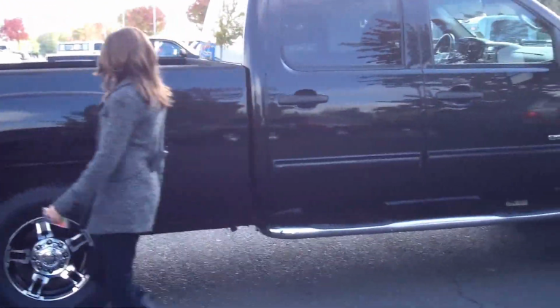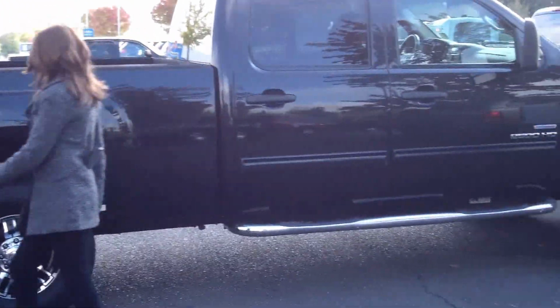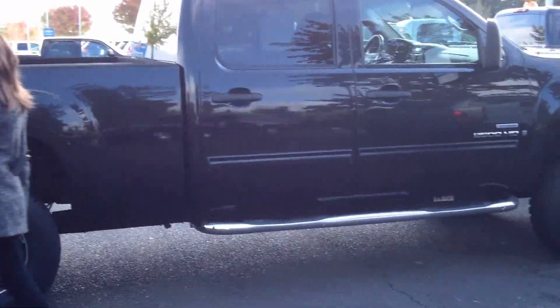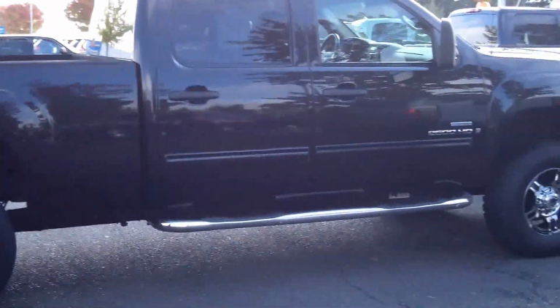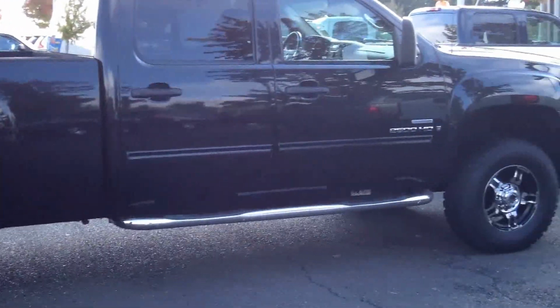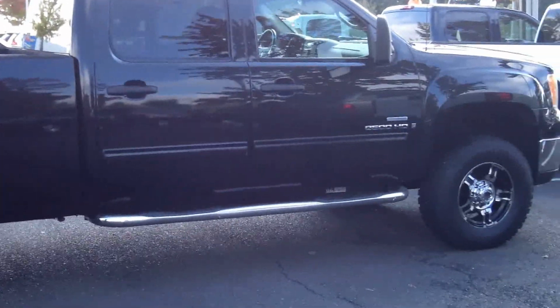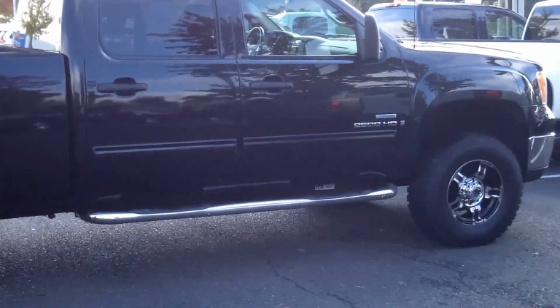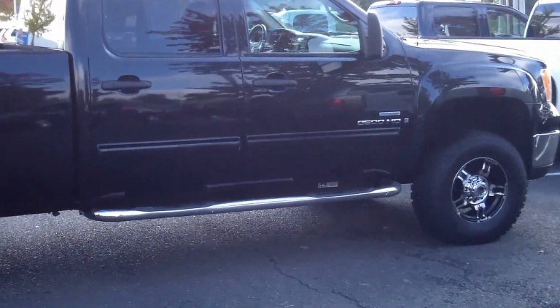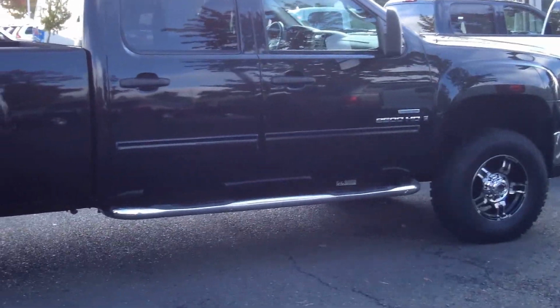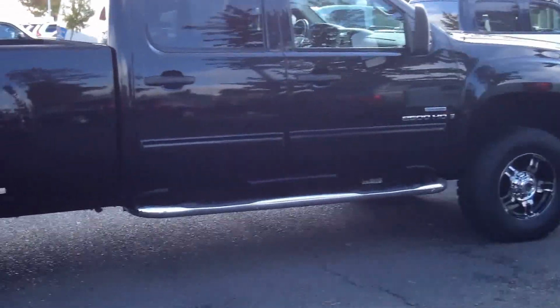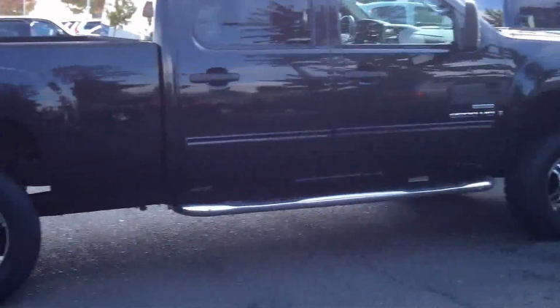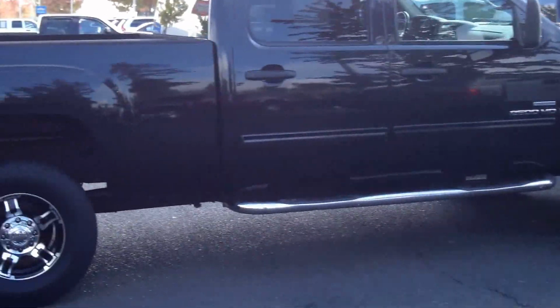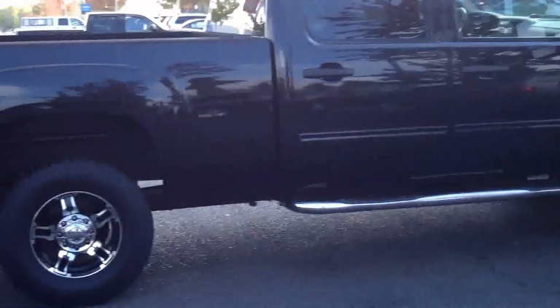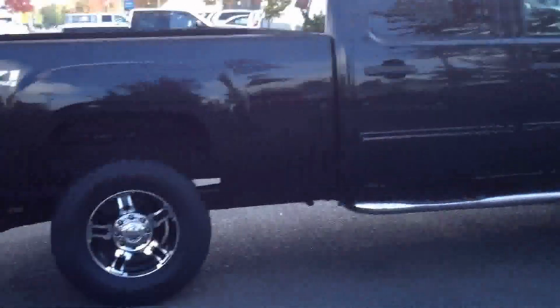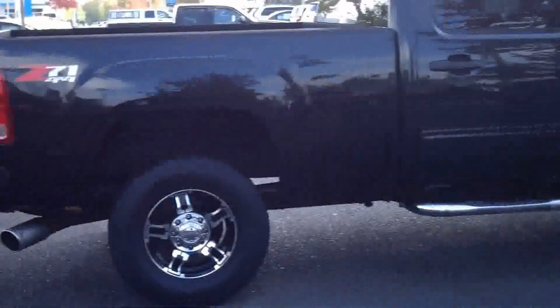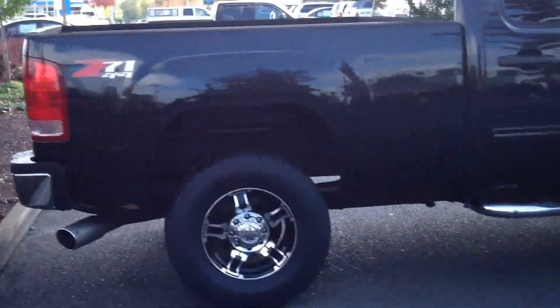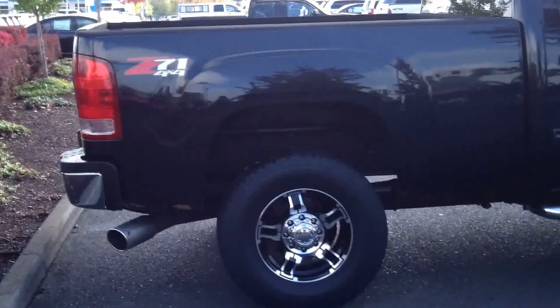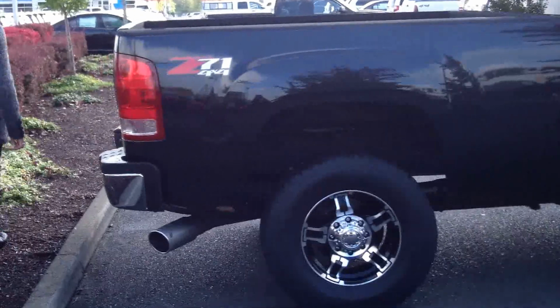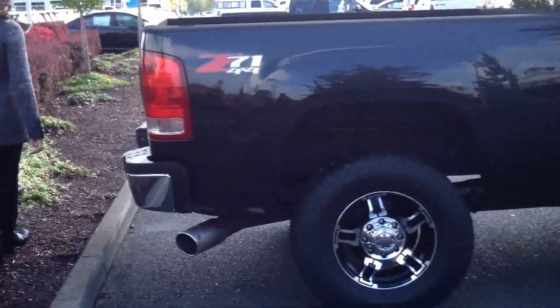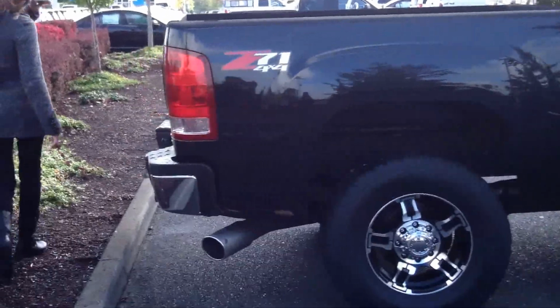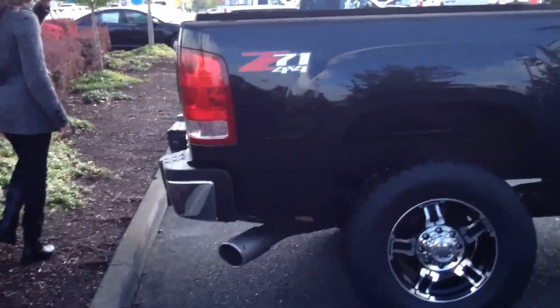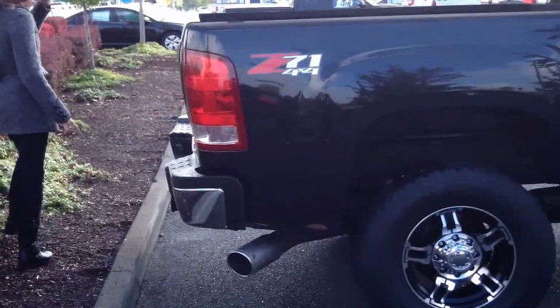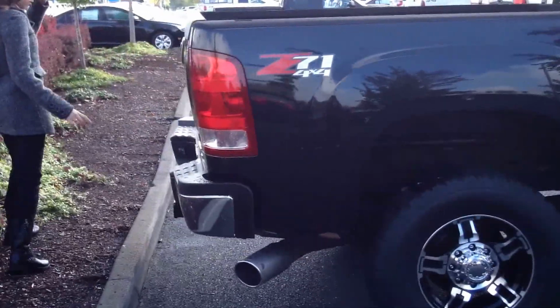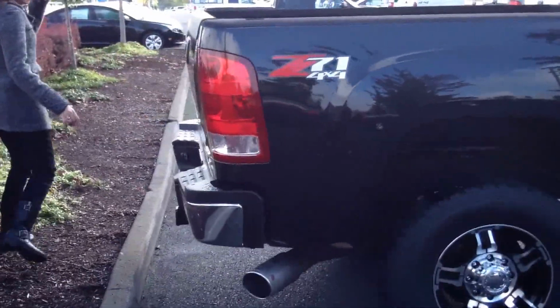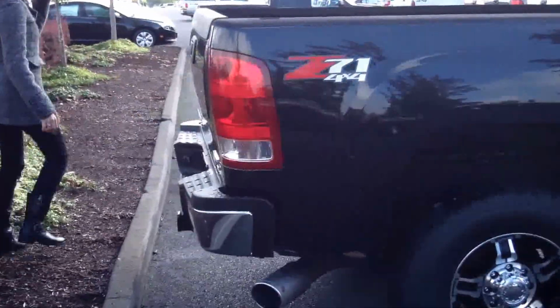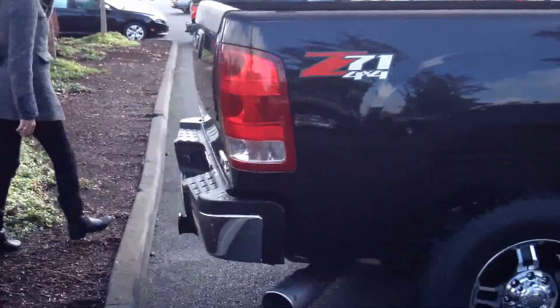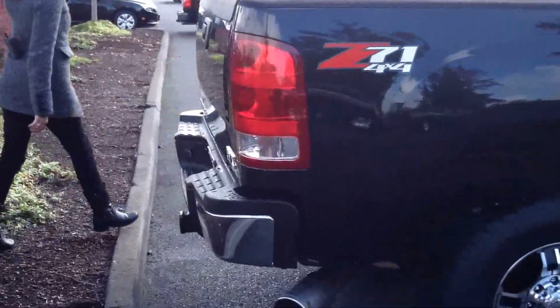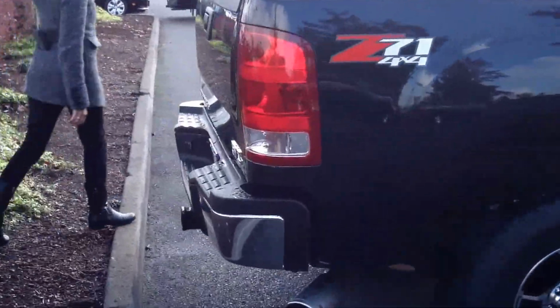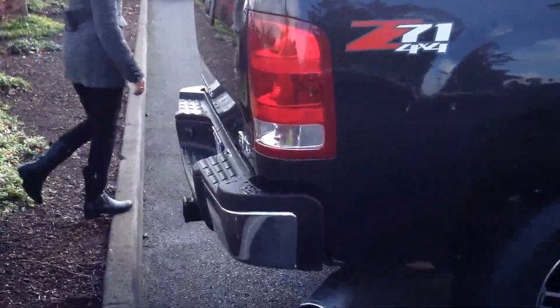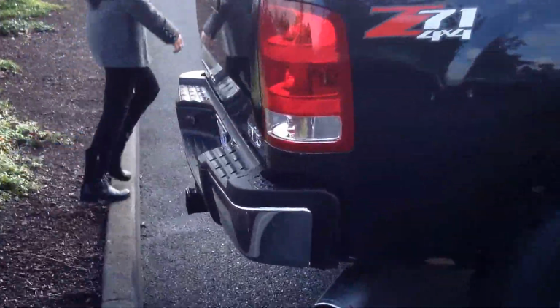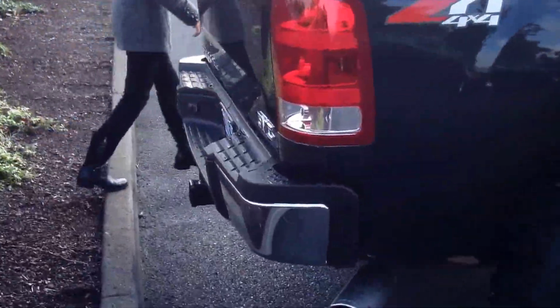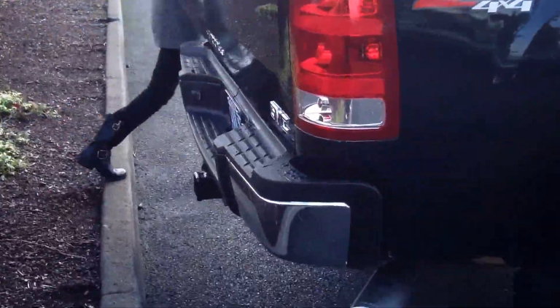It has premium wheels, running boards, and comes with a tow package.